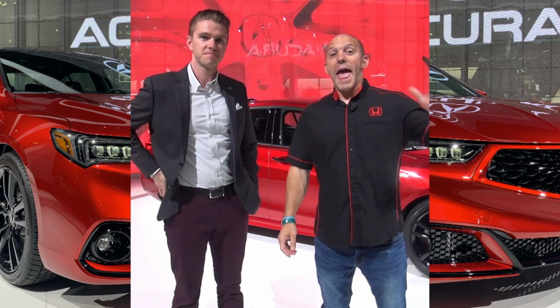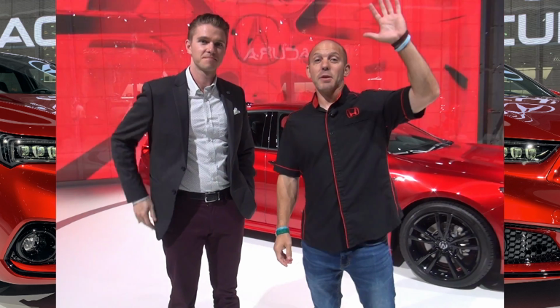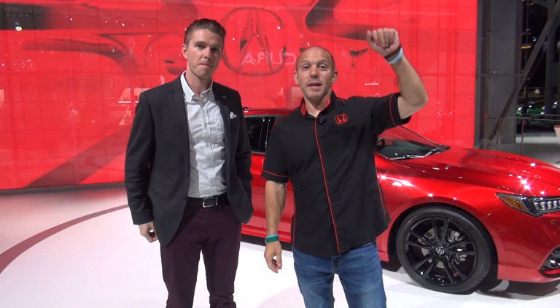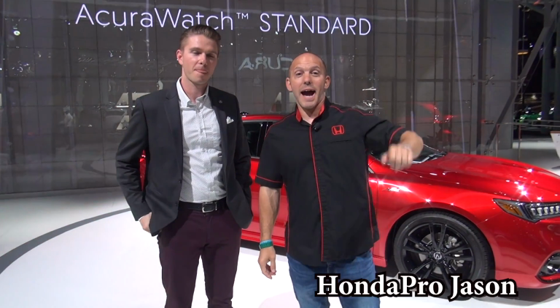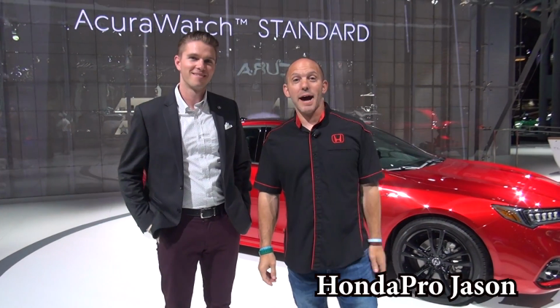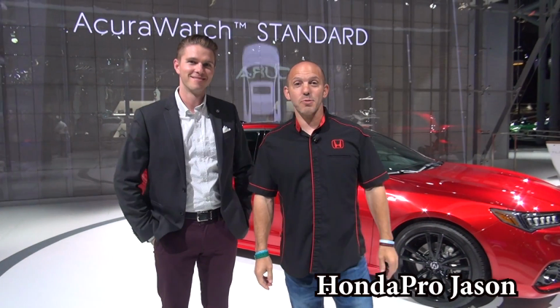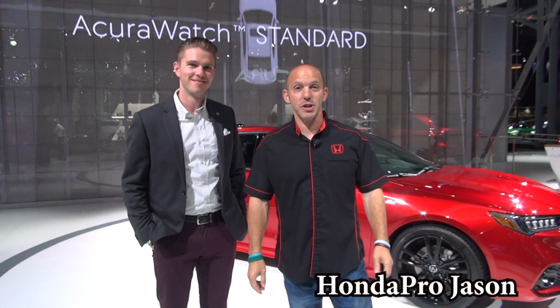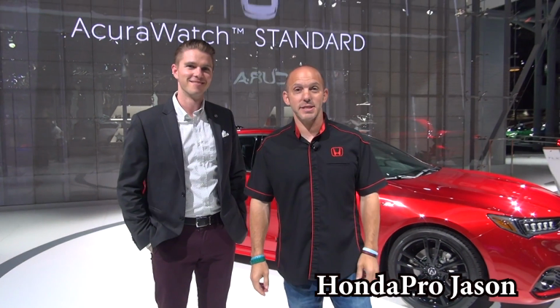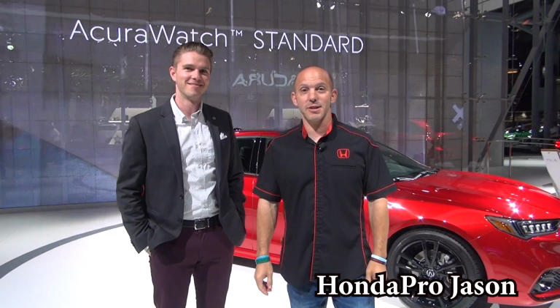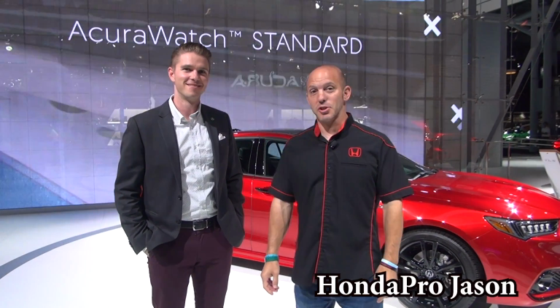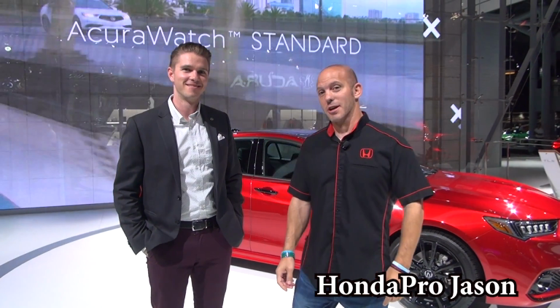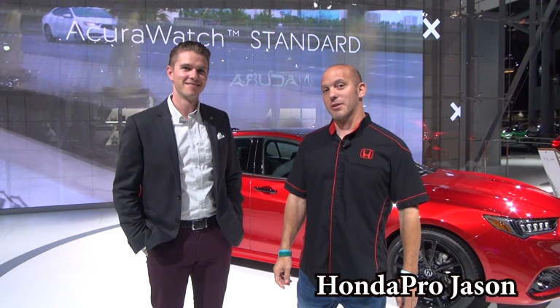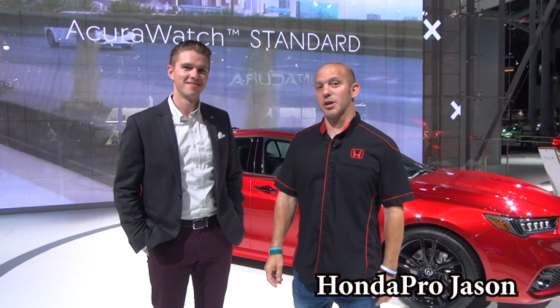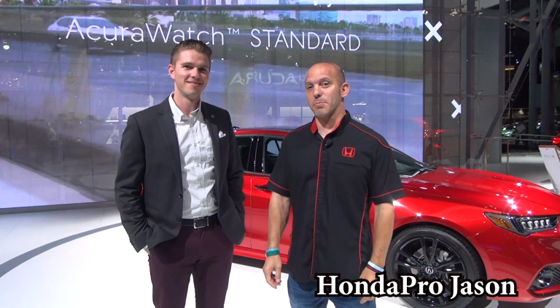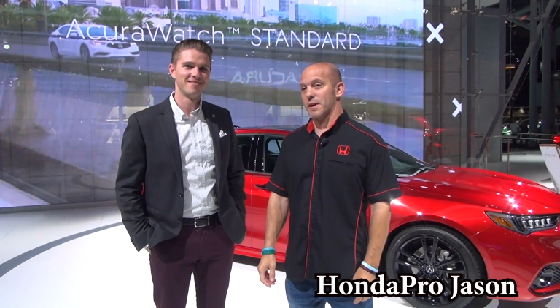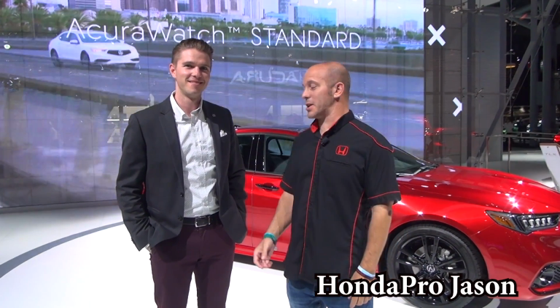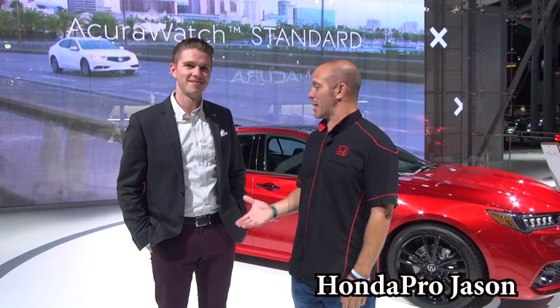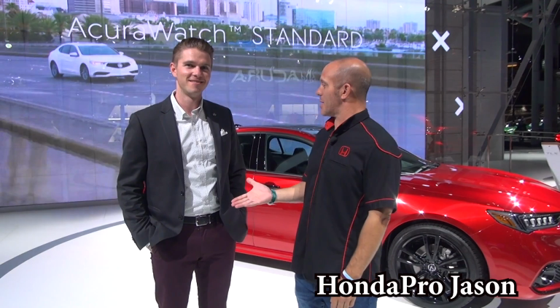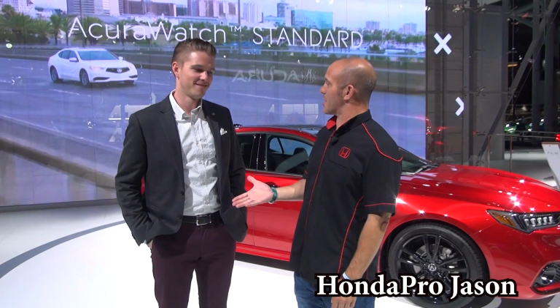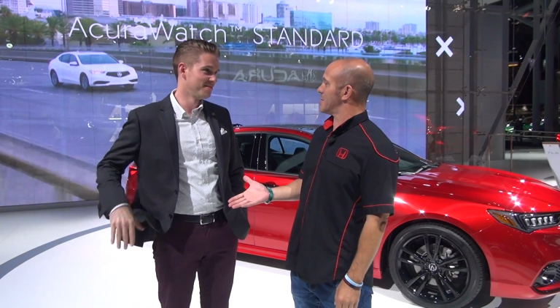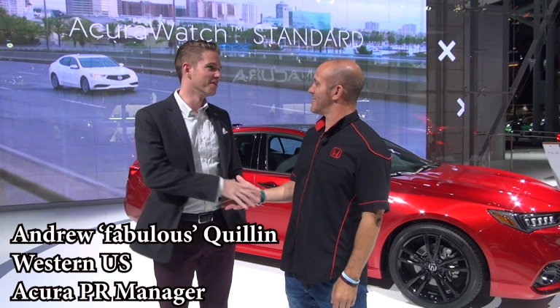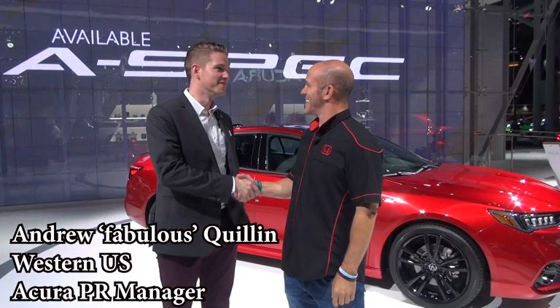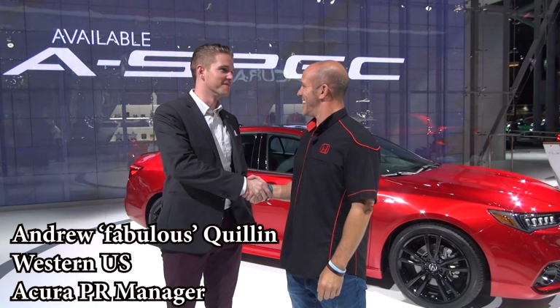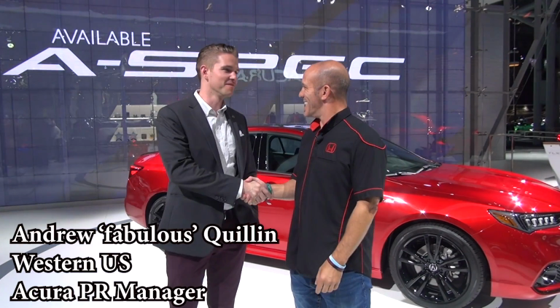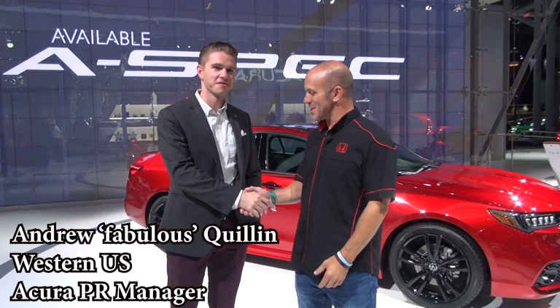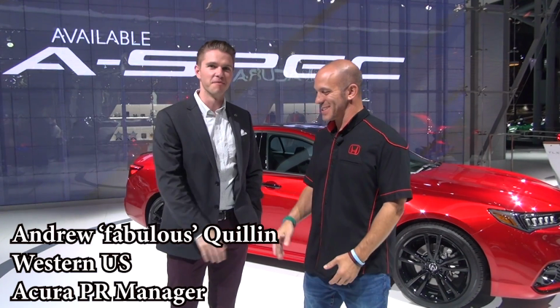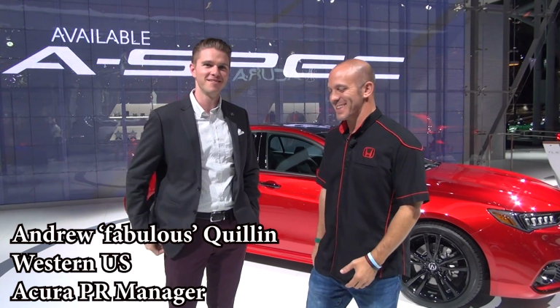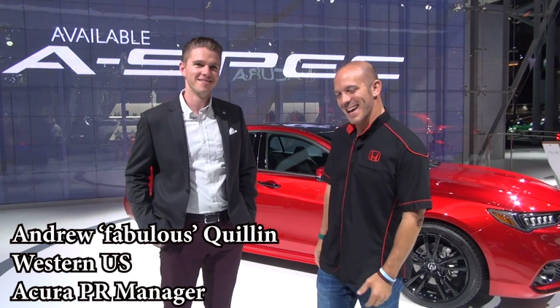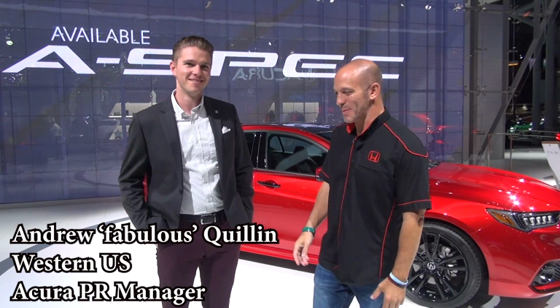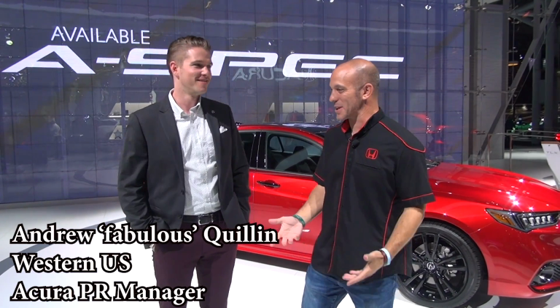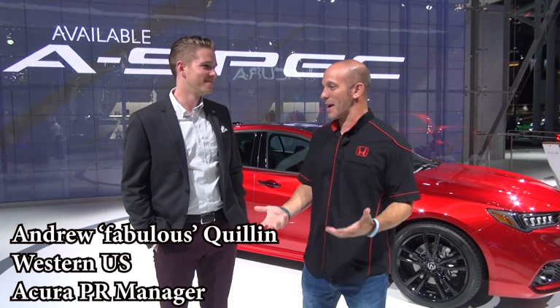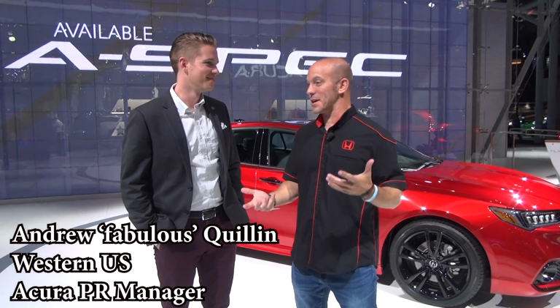Hey everybody, I'm Honda Pro Jason here at the New York Auto Show with my friend Andrew. Andrew, how are you? Good, good to see you. Thanks for coming. Thanks, man. Thanks for having me here.